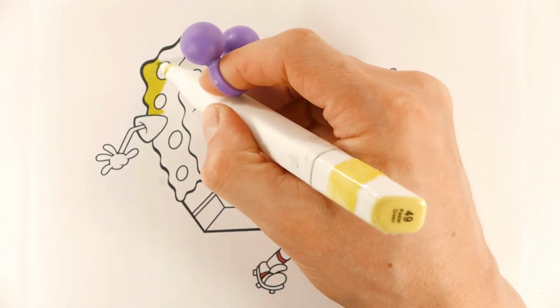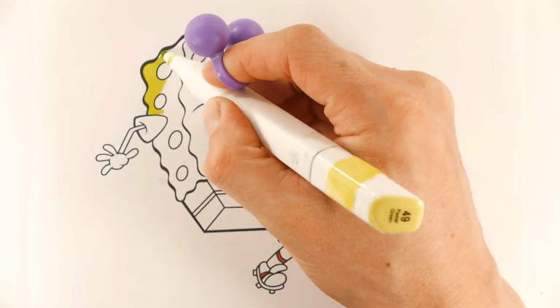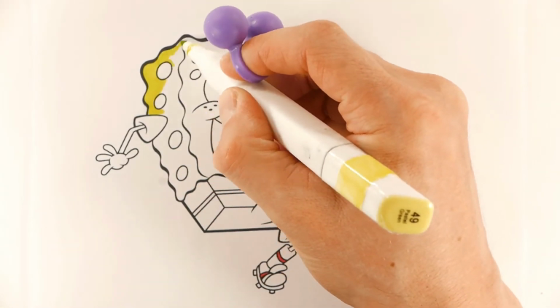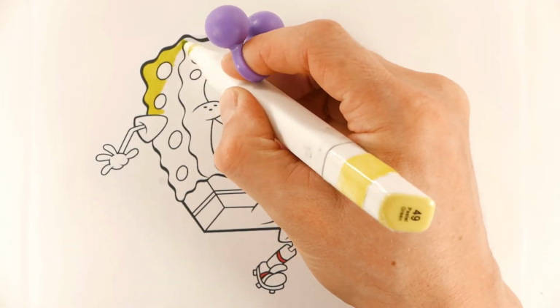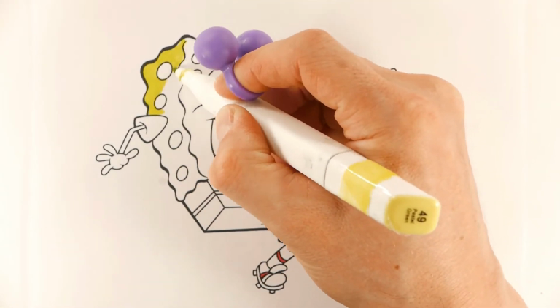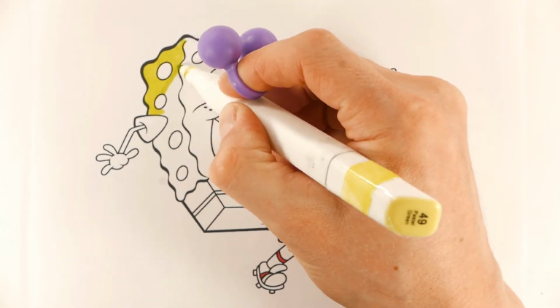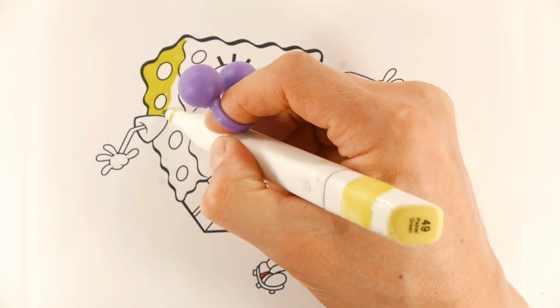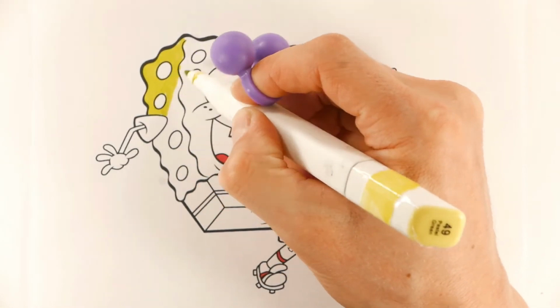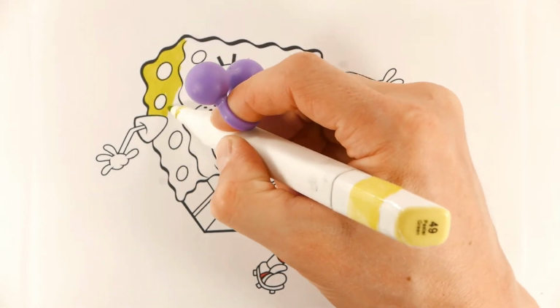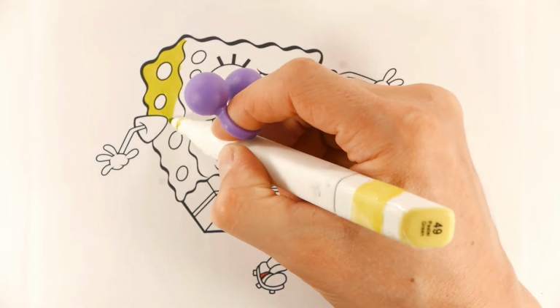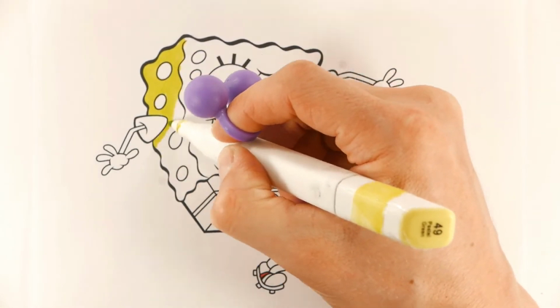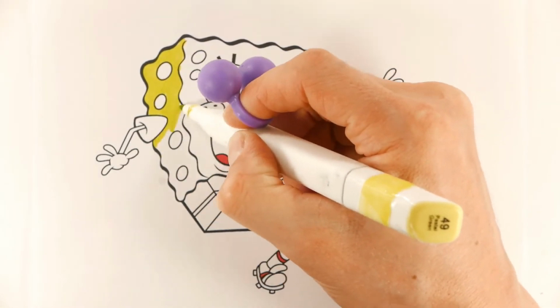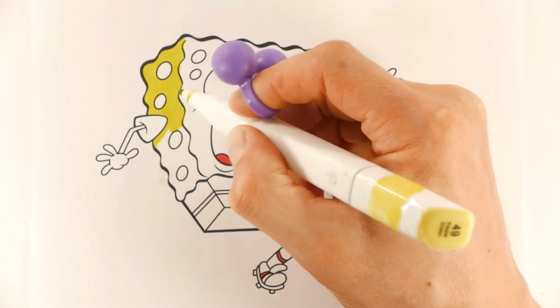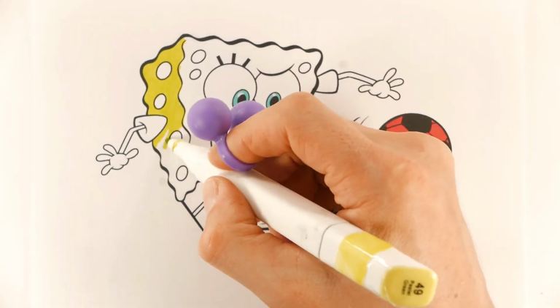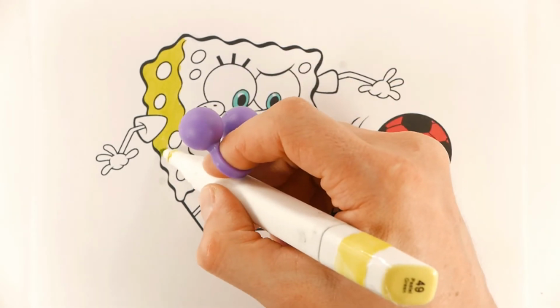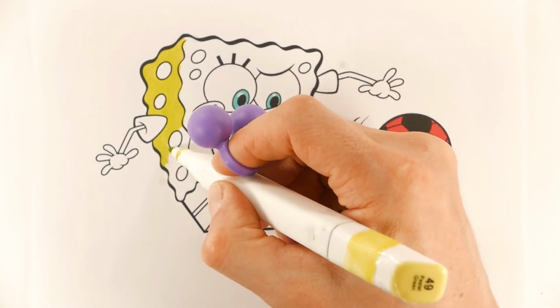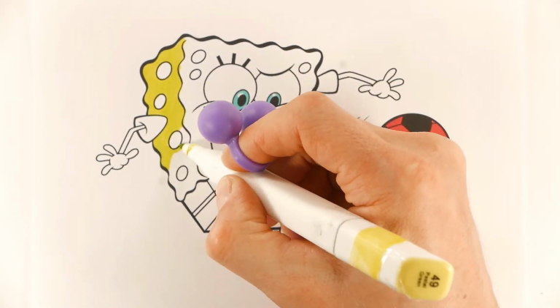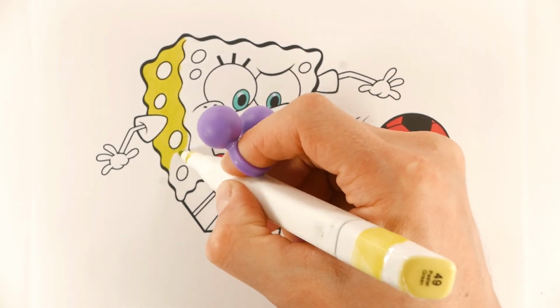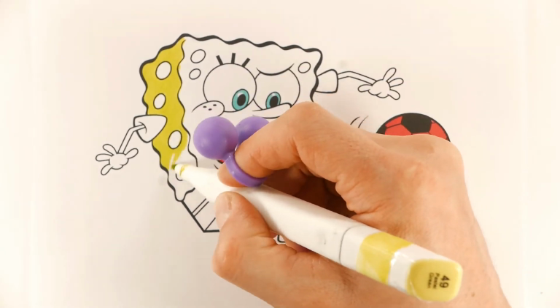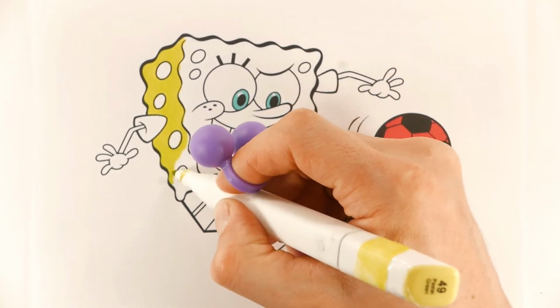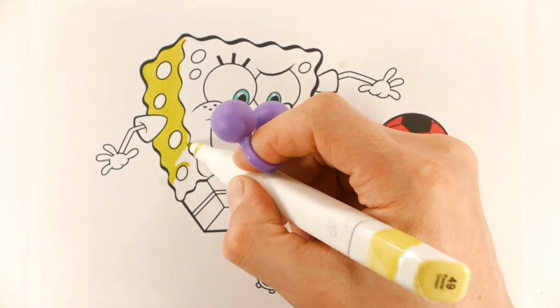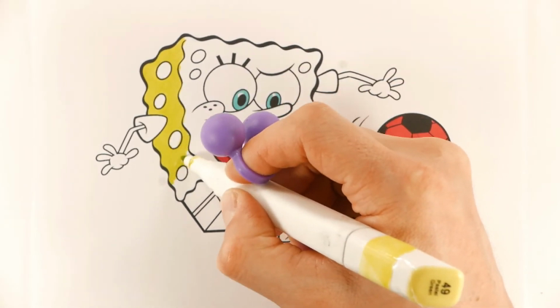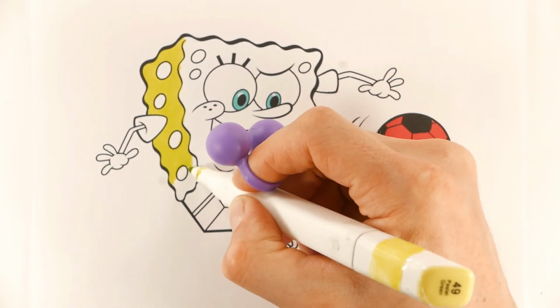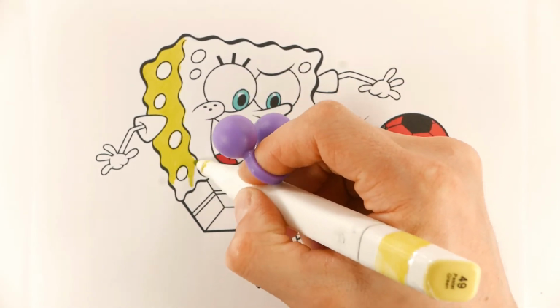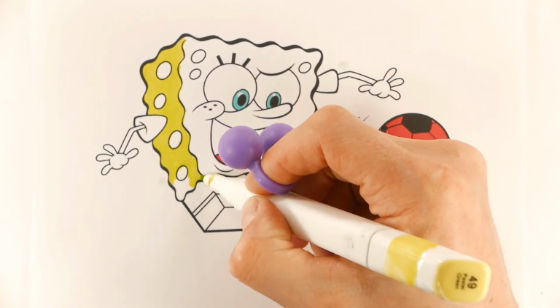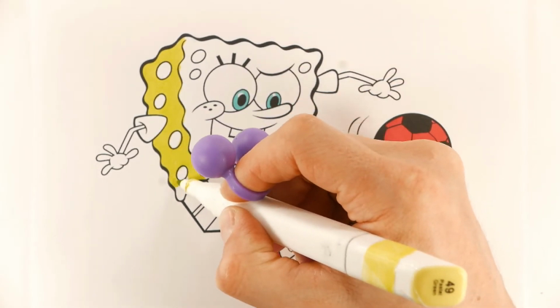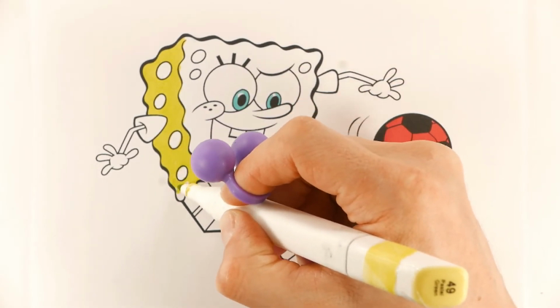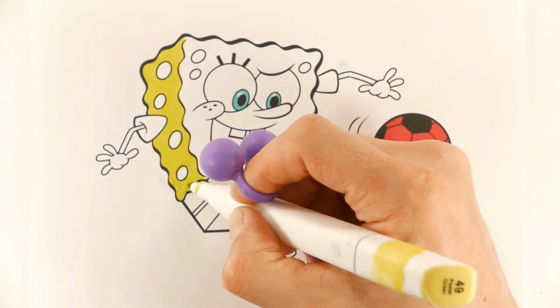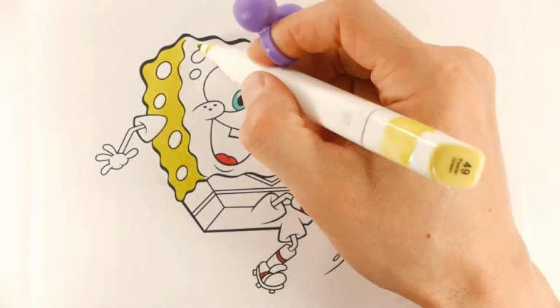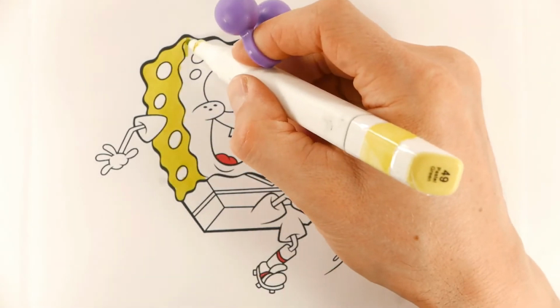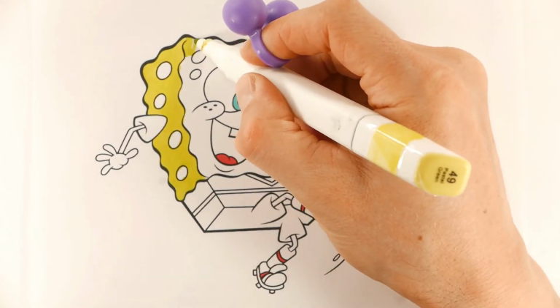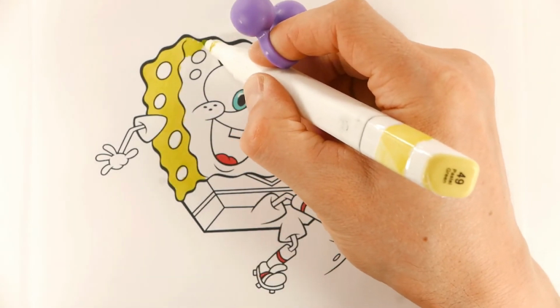Red. Do you know what color is it? Yellow.